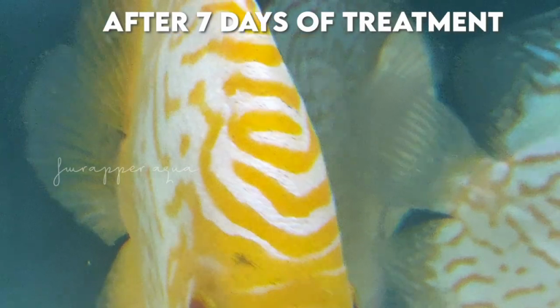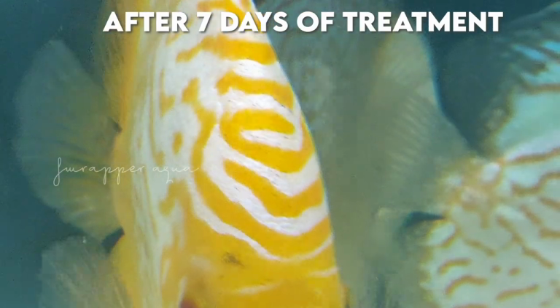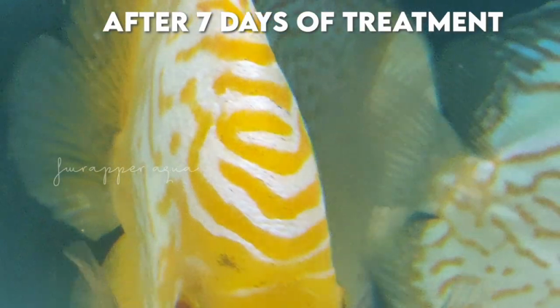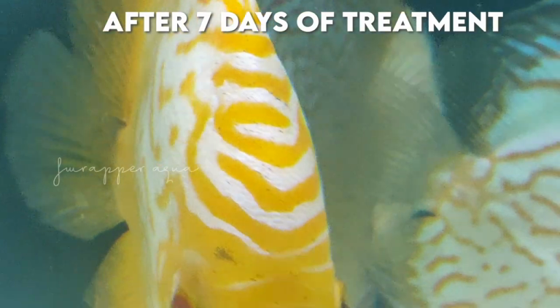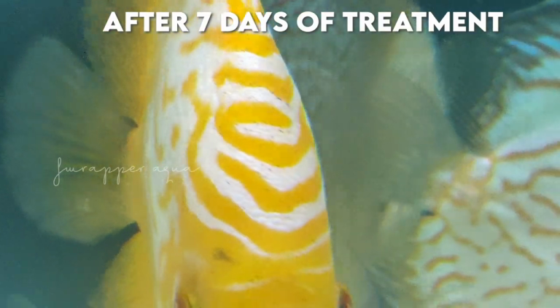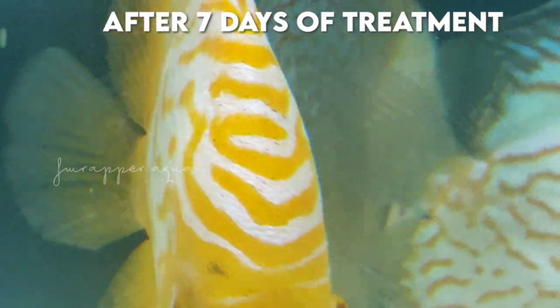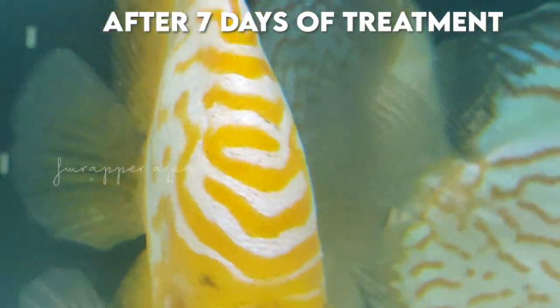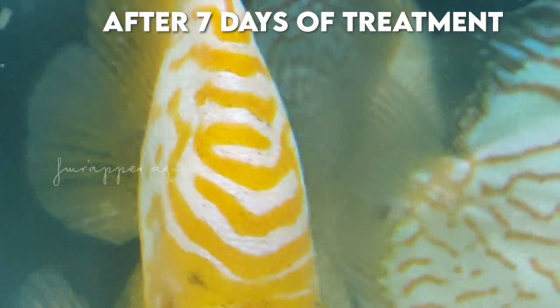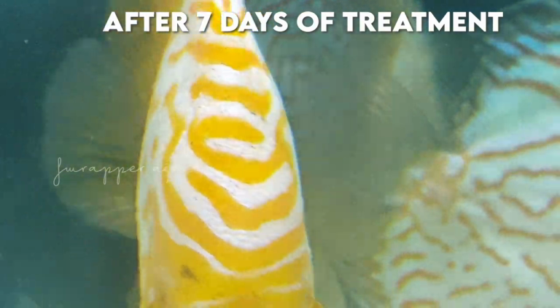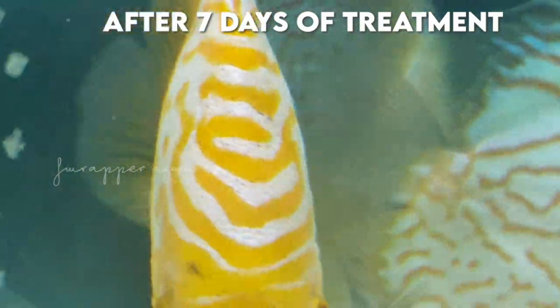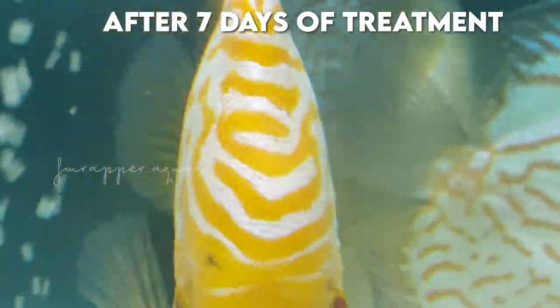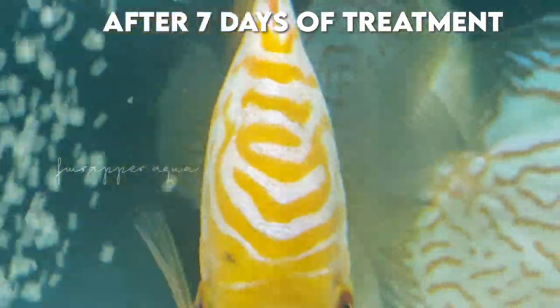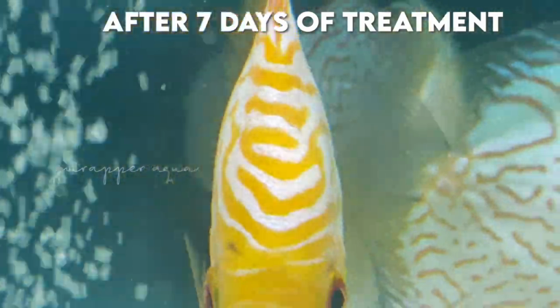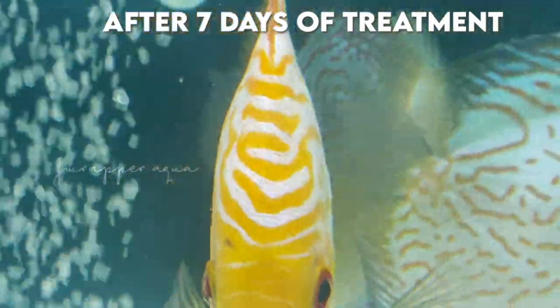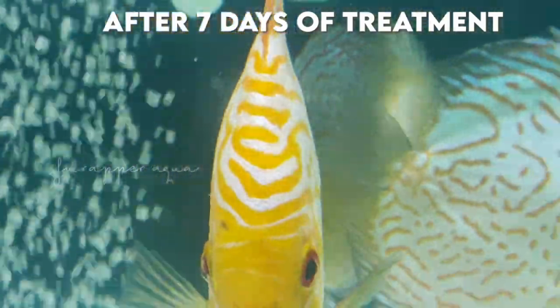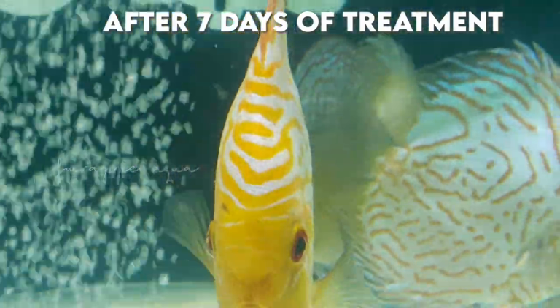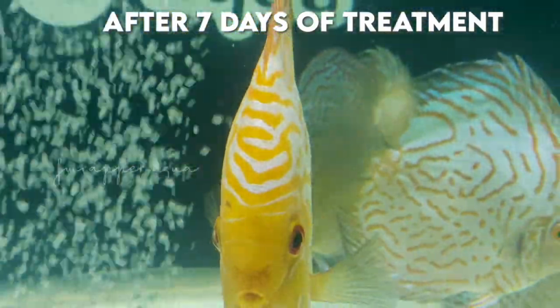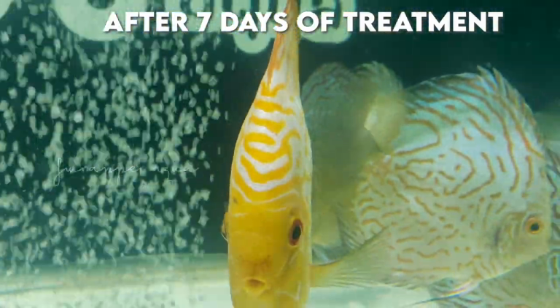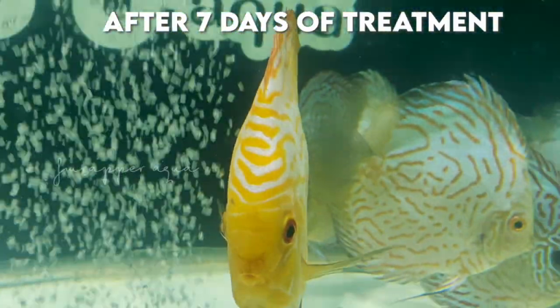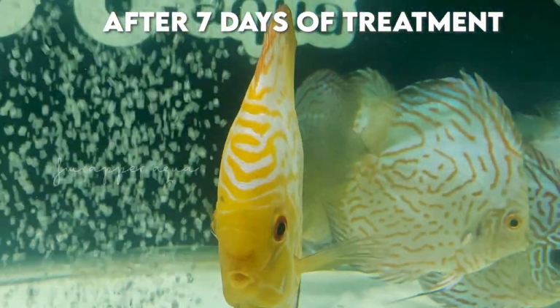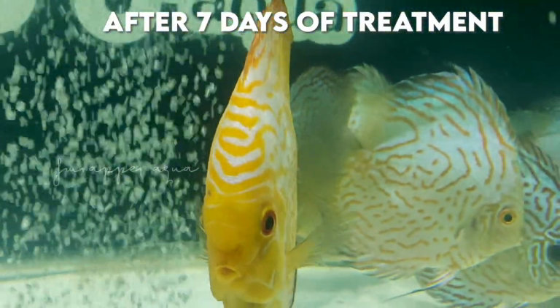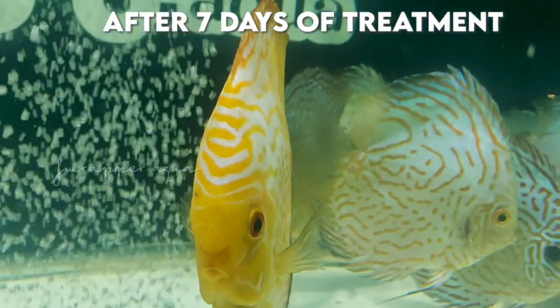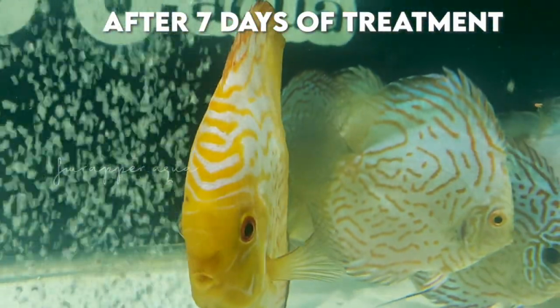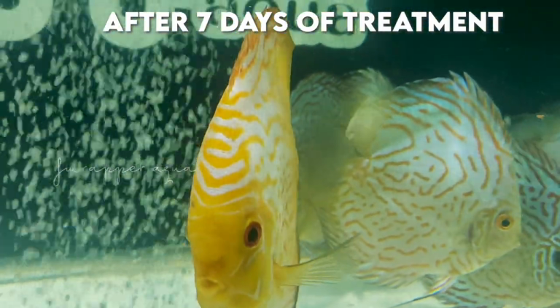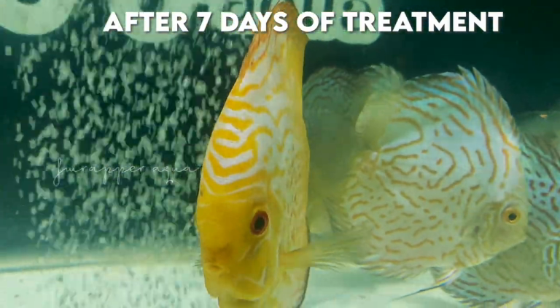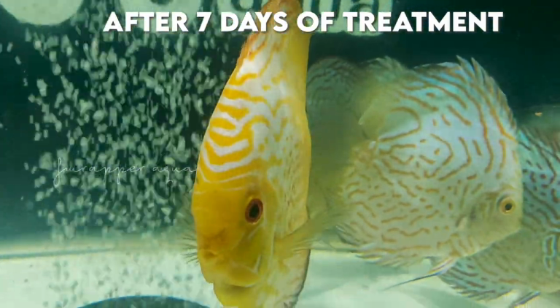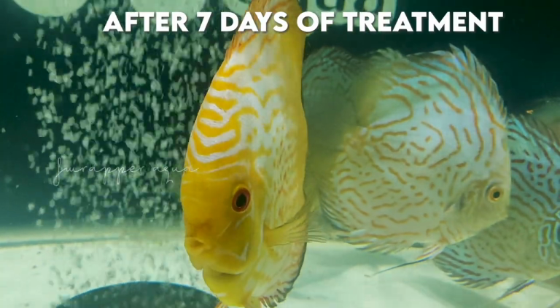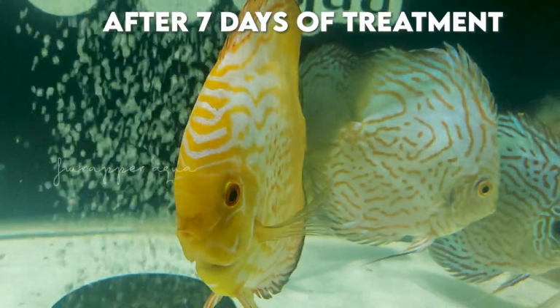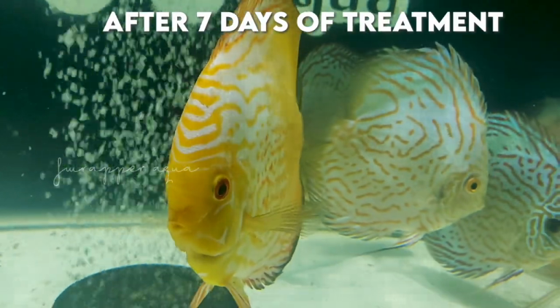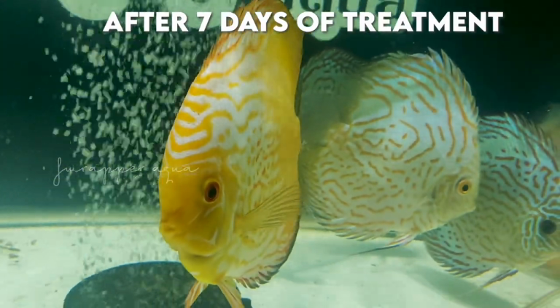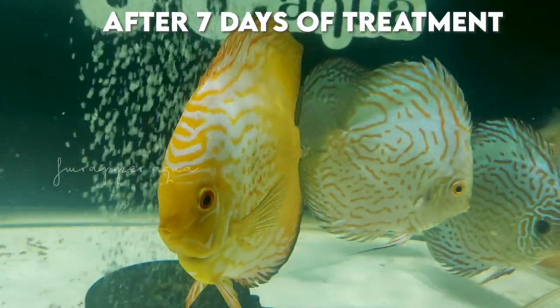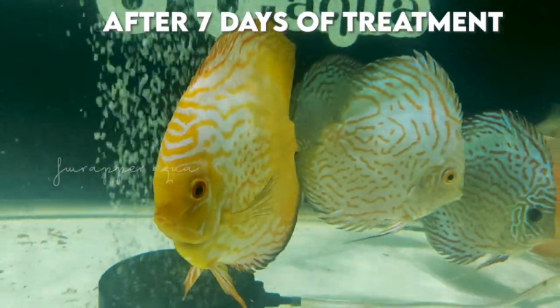You can see the growth was here before — now it's not there. This baby is just fine.